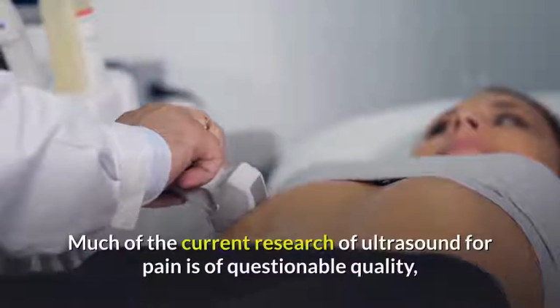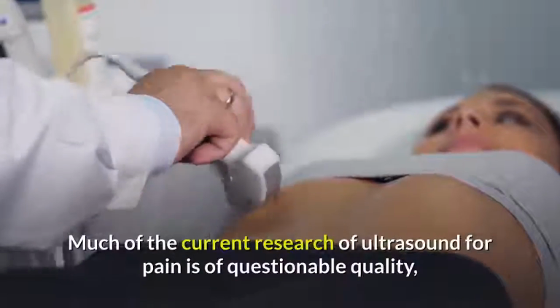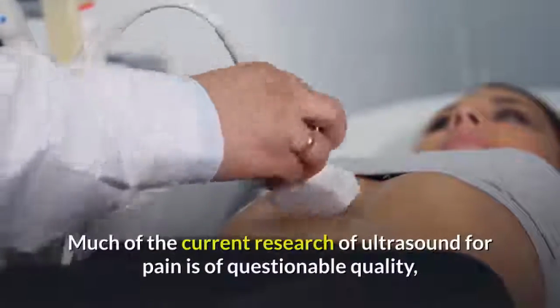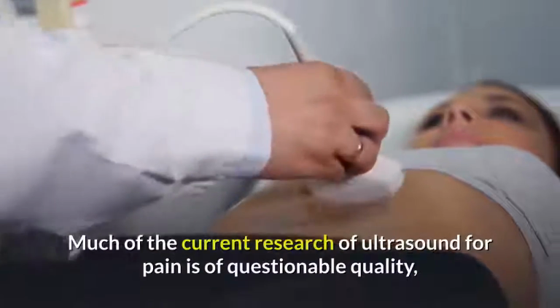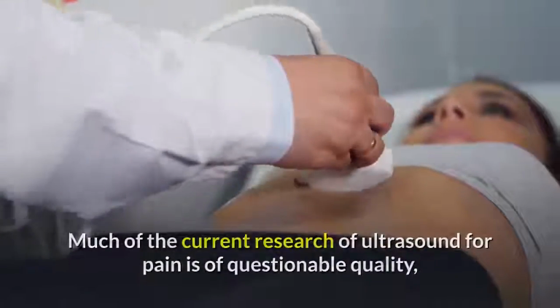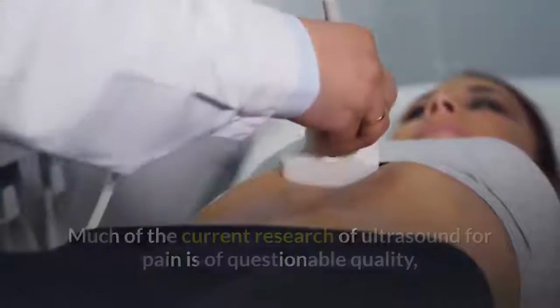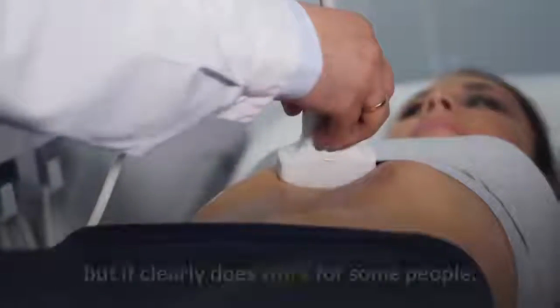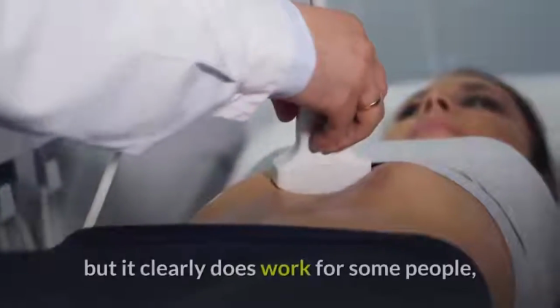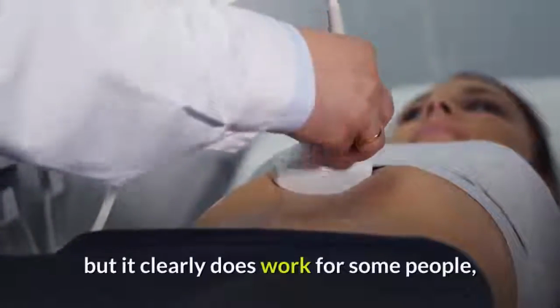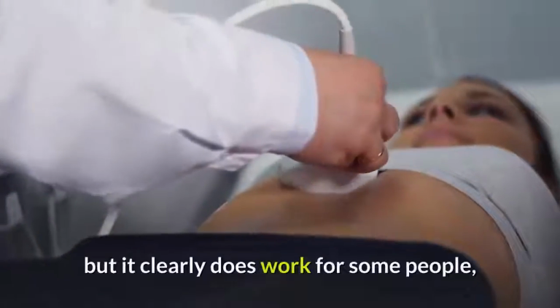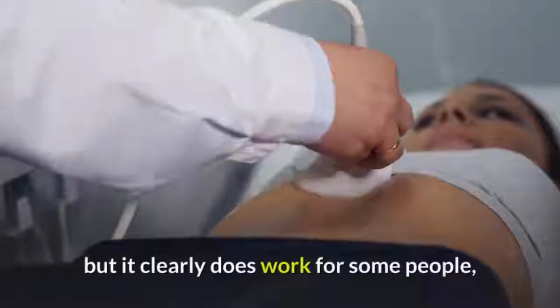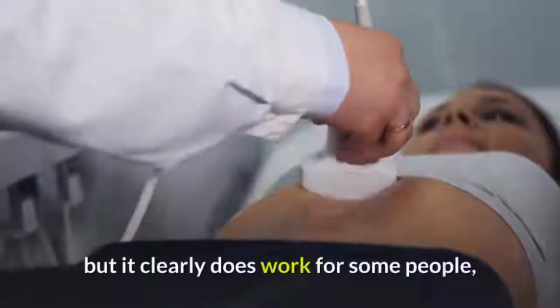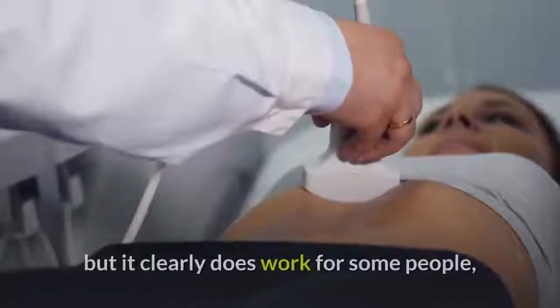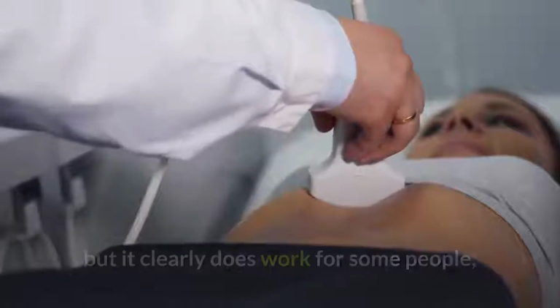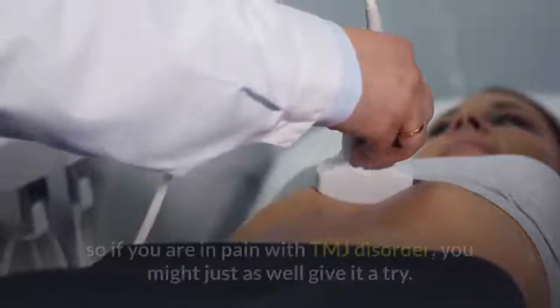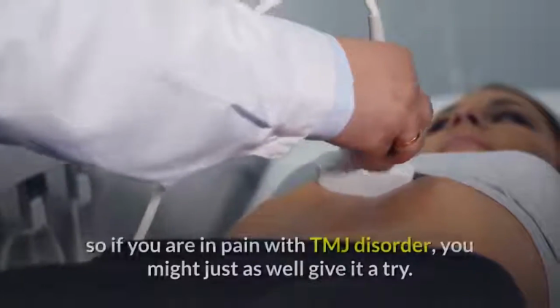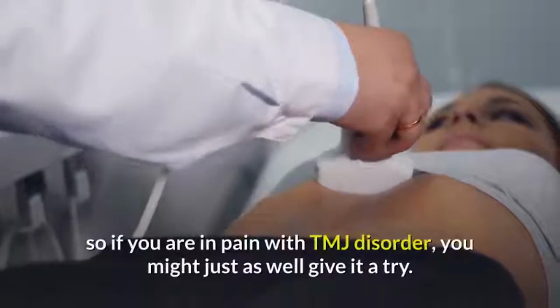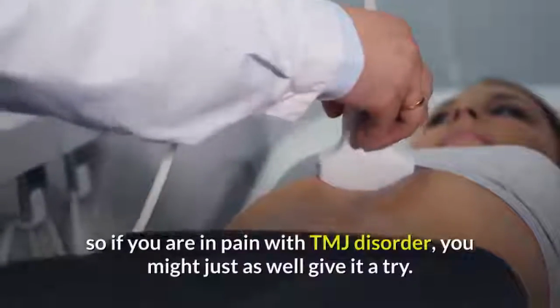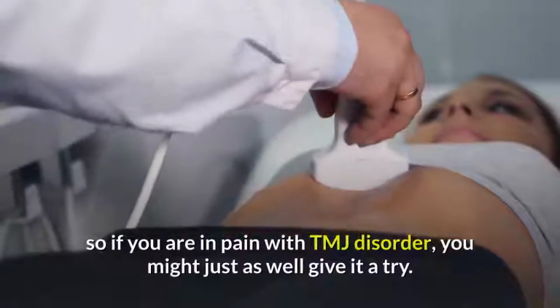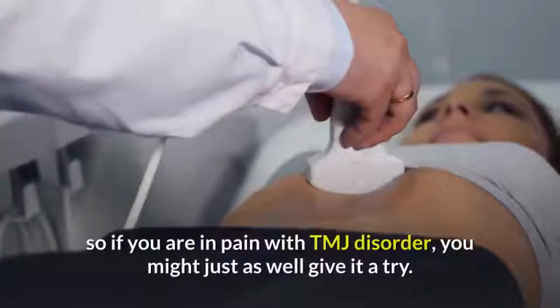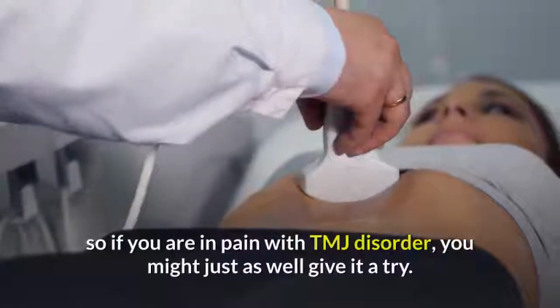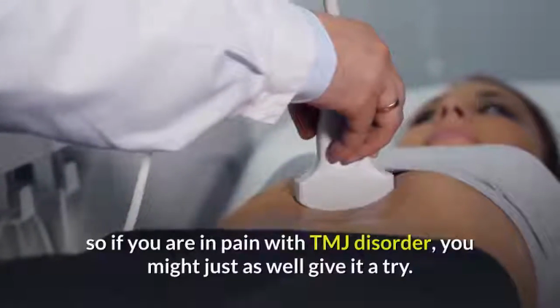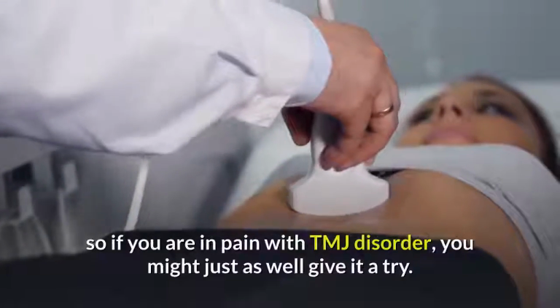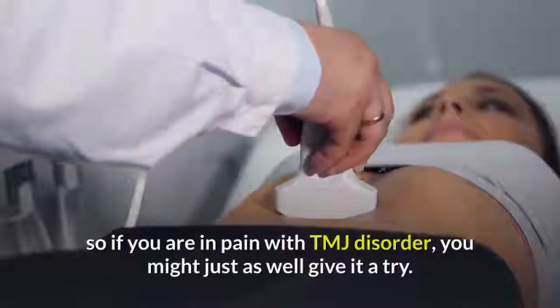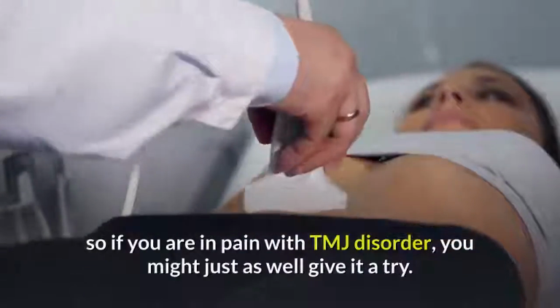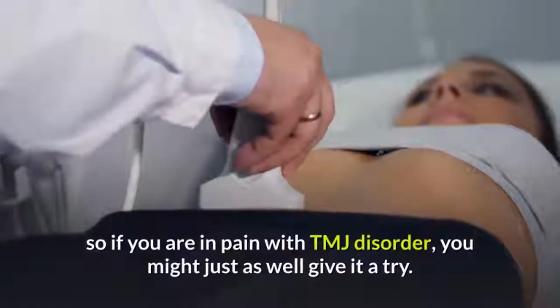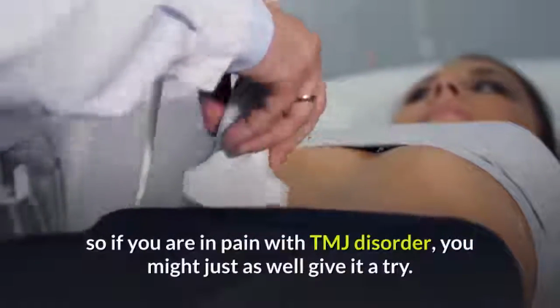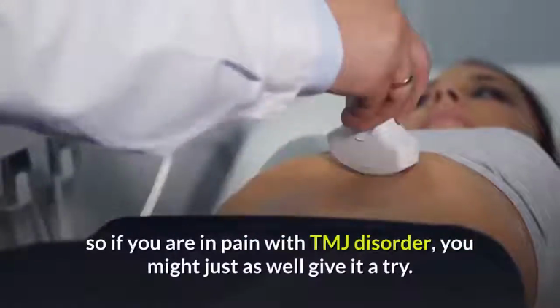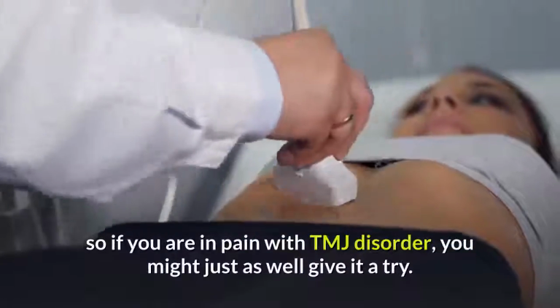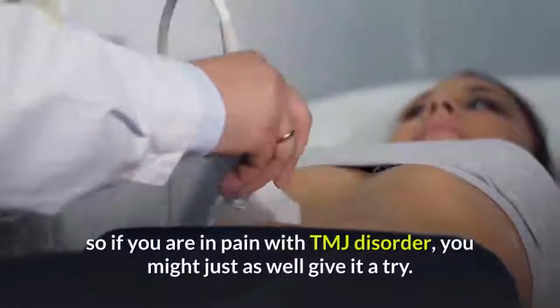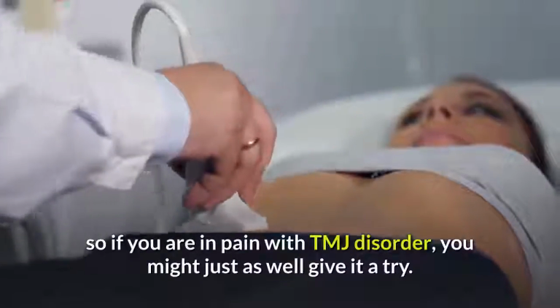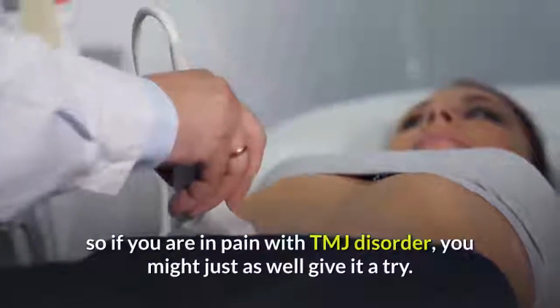While much of the research on ultrasound for pain is of questionable quality, it clearly does work for some people. So if you are in pain with TMJ disorder, you might just as well give it a try.